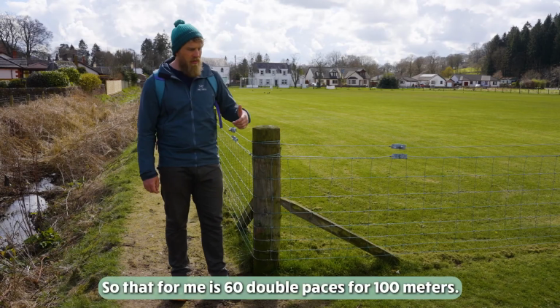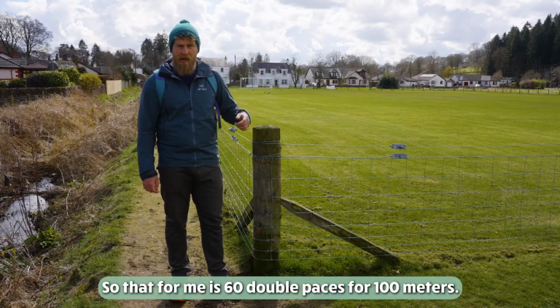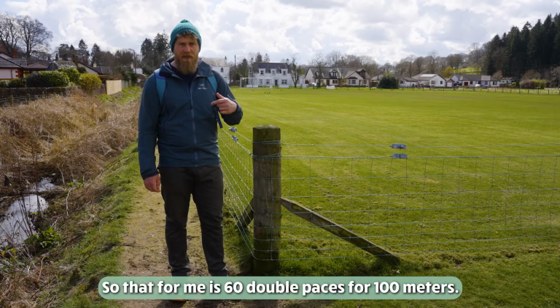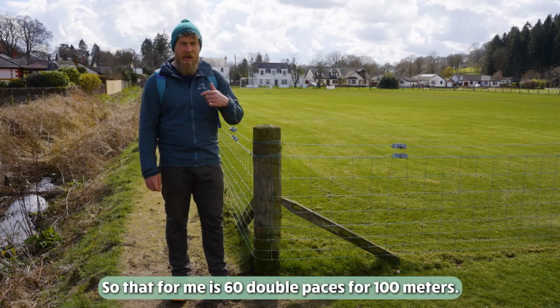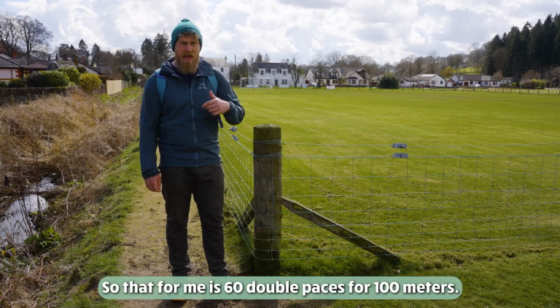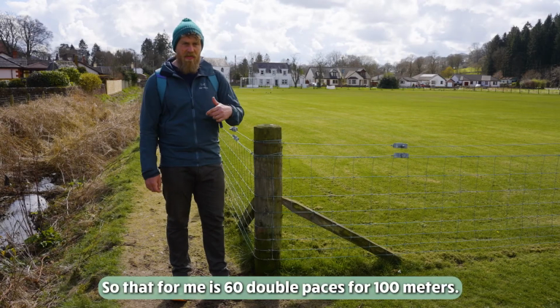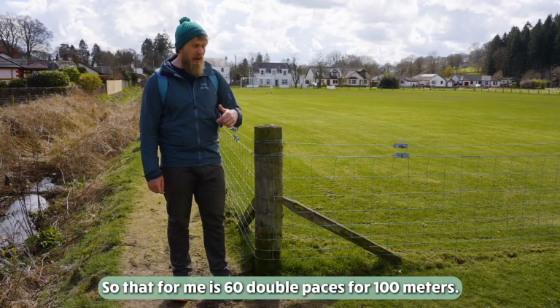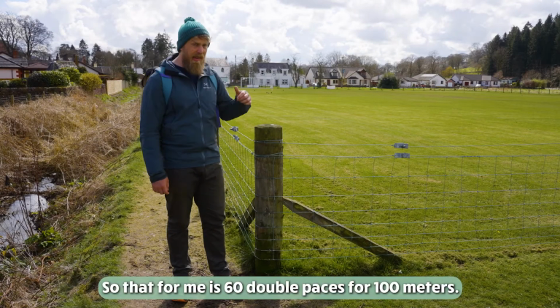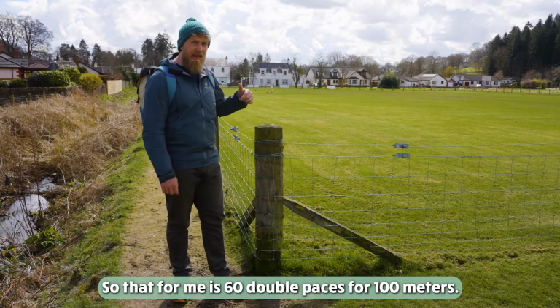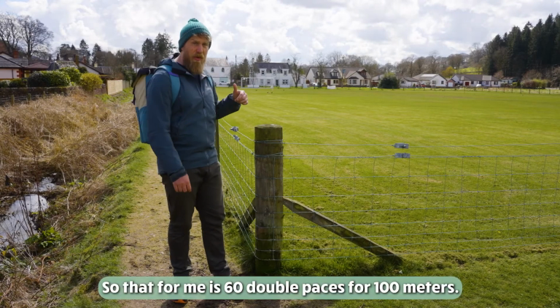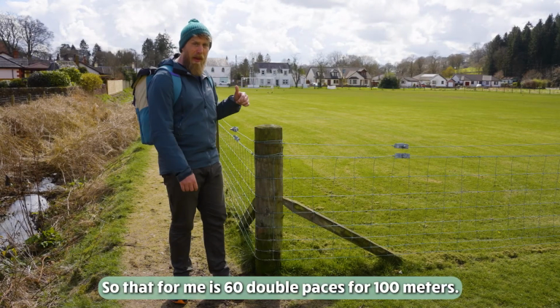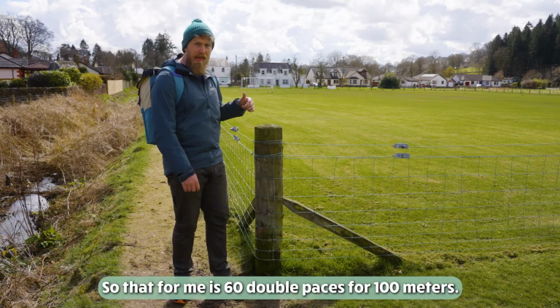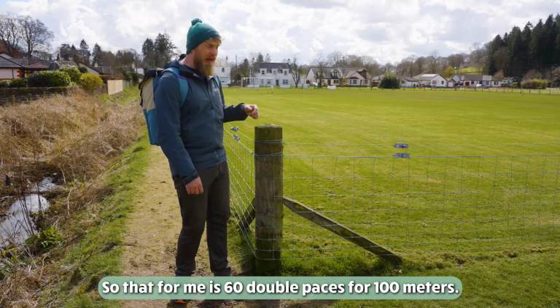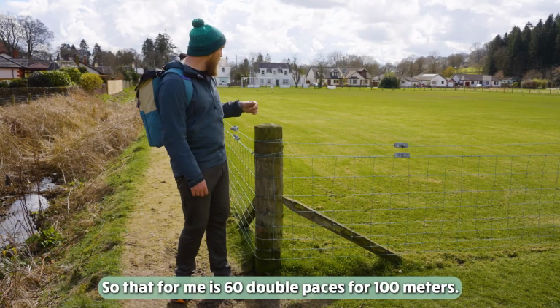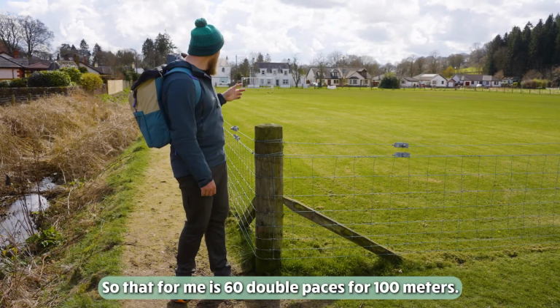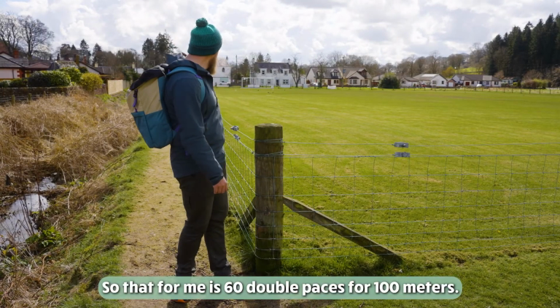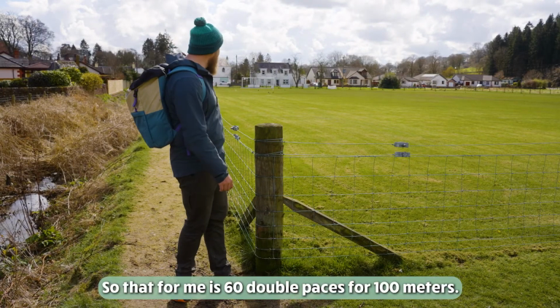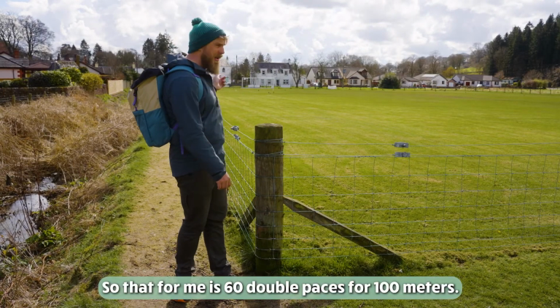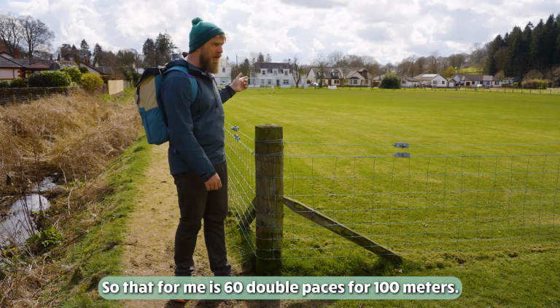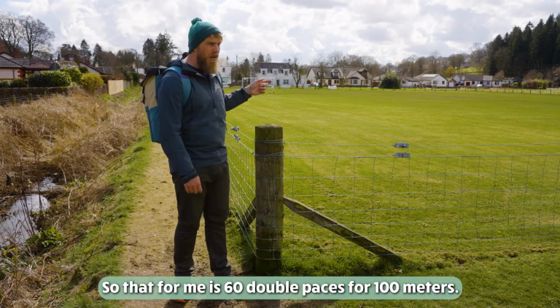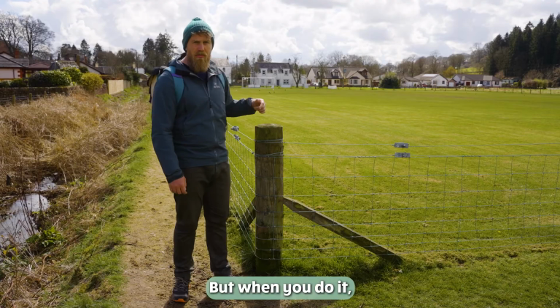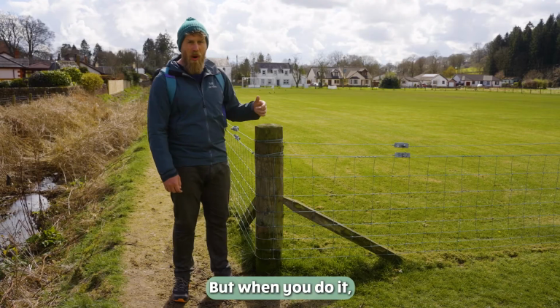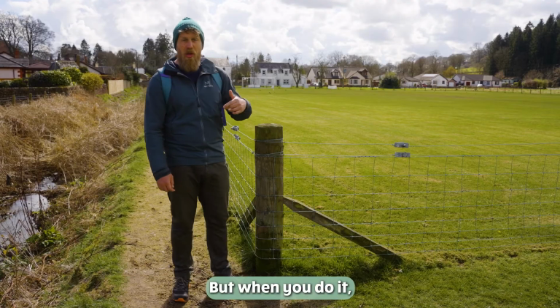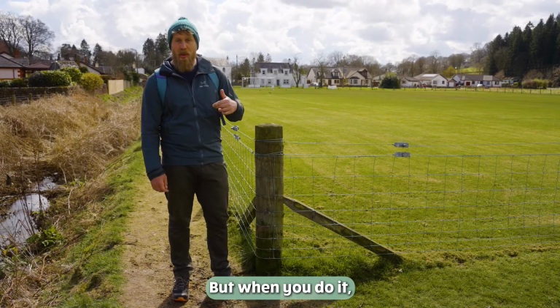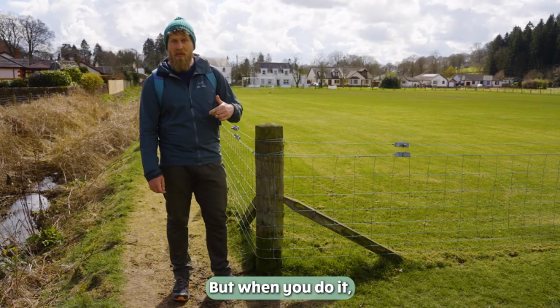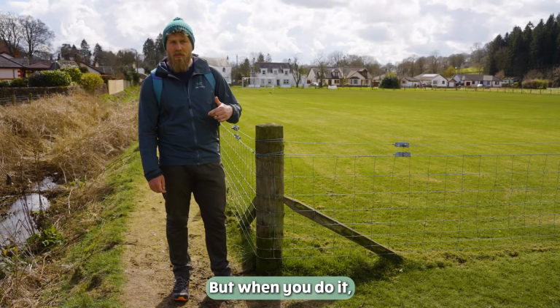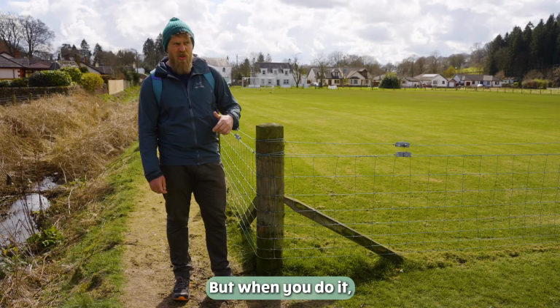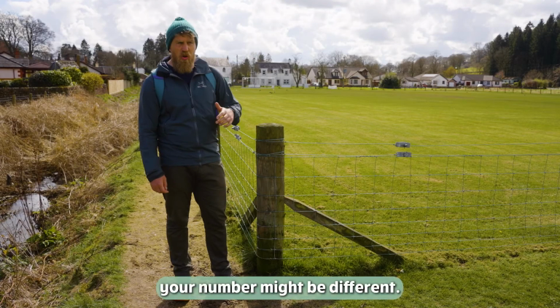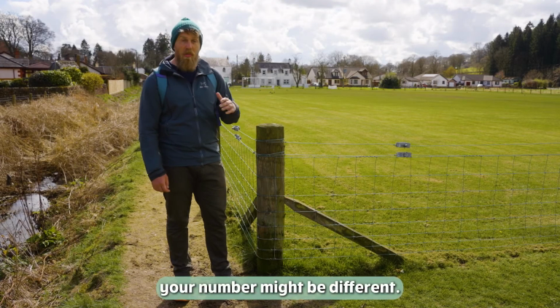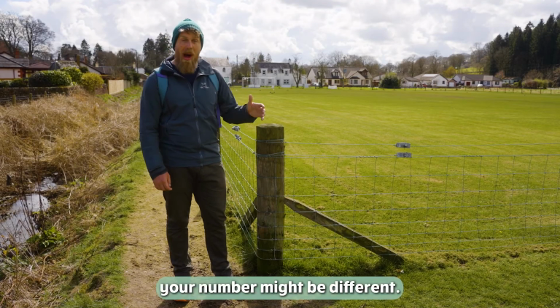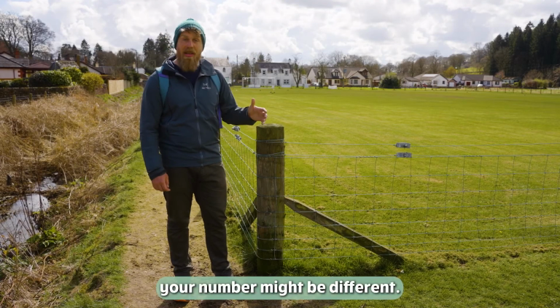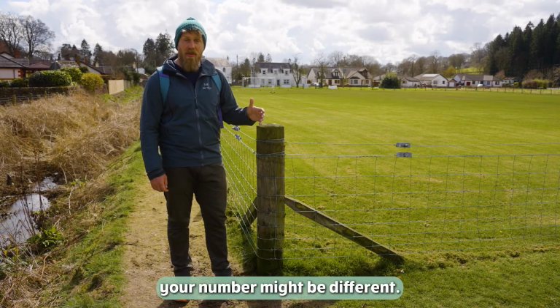So that for me is 60 double paces for 100 meters. But when you do it, your number might be different.